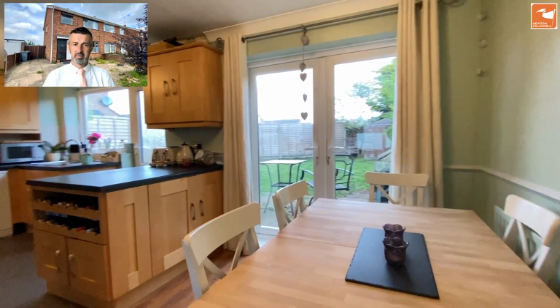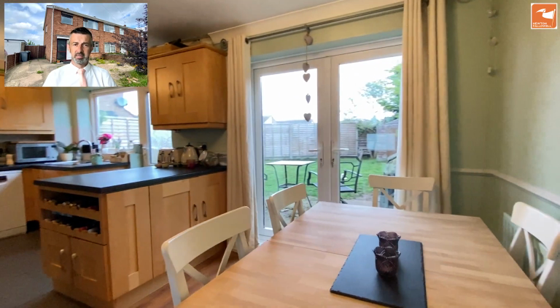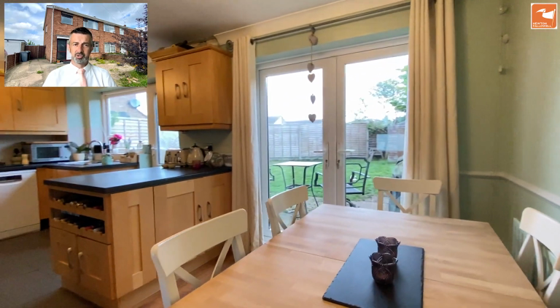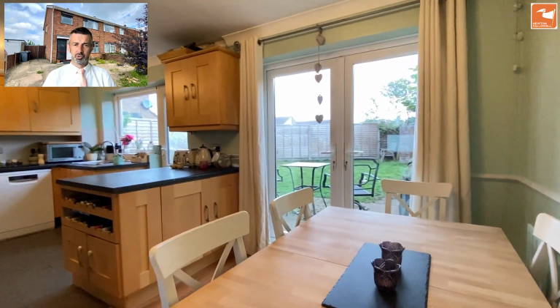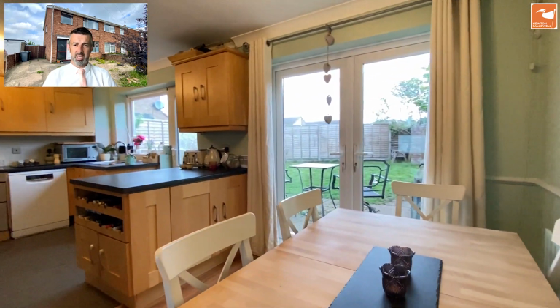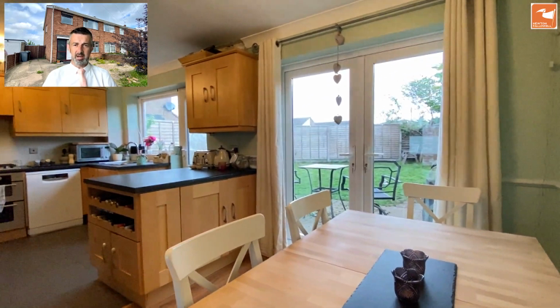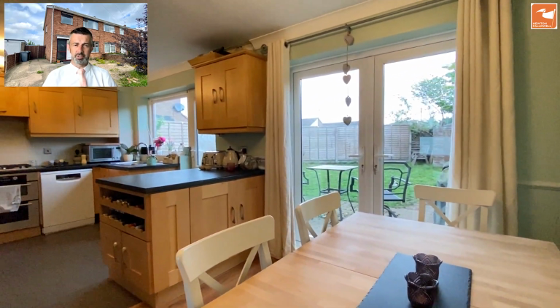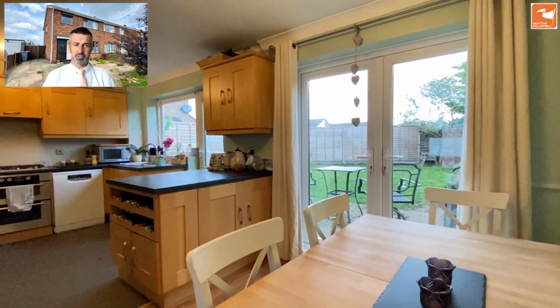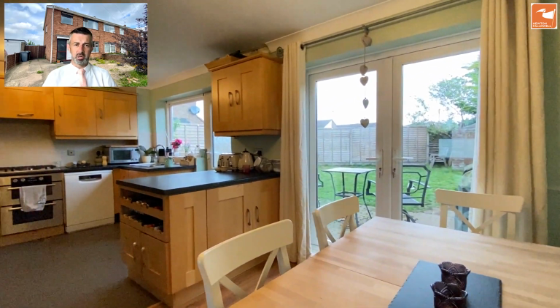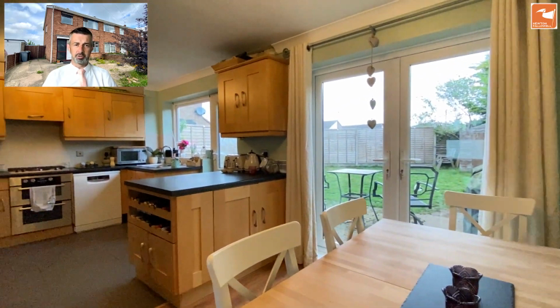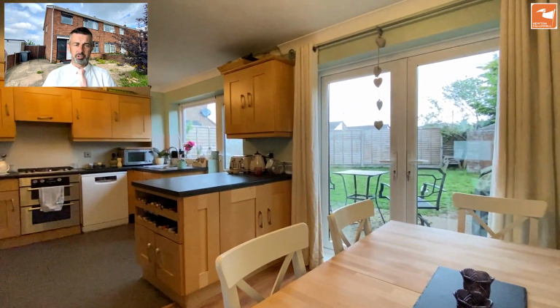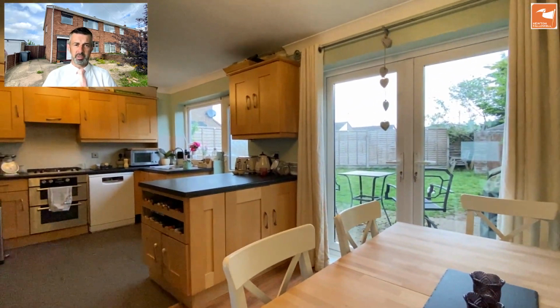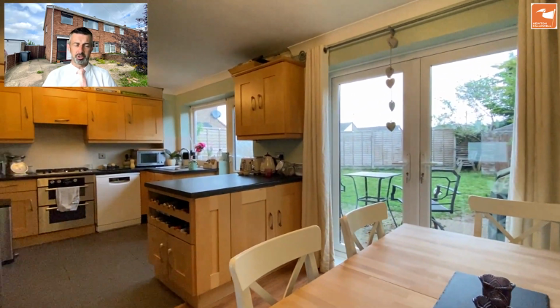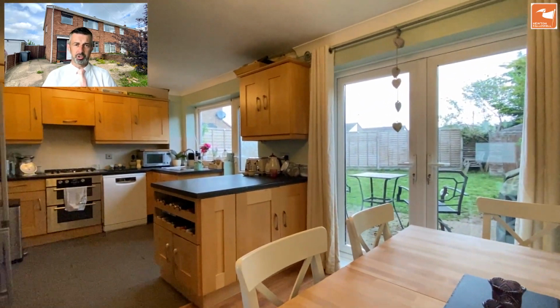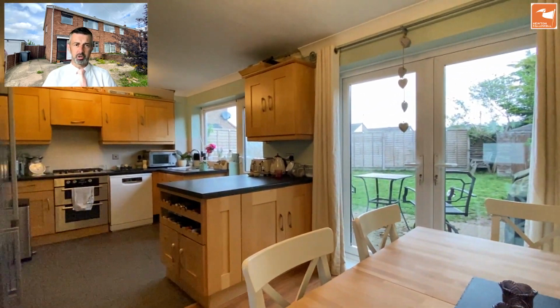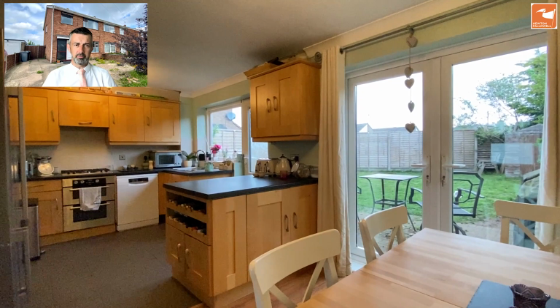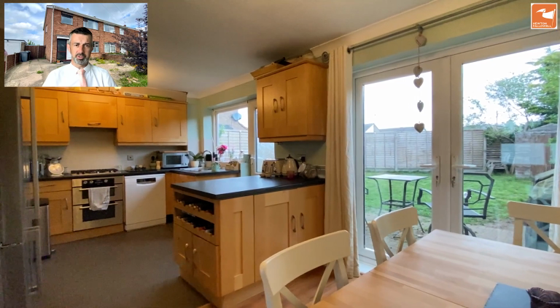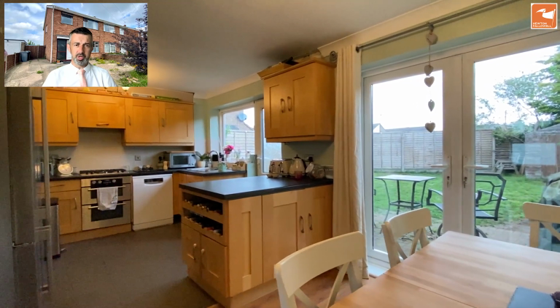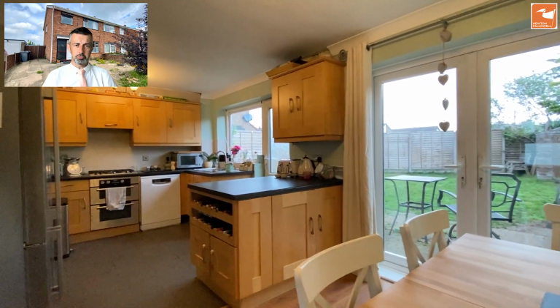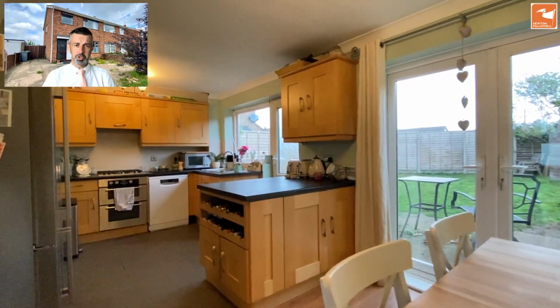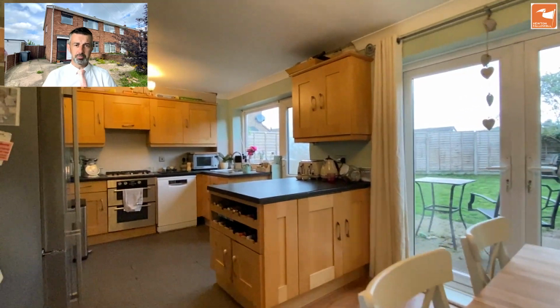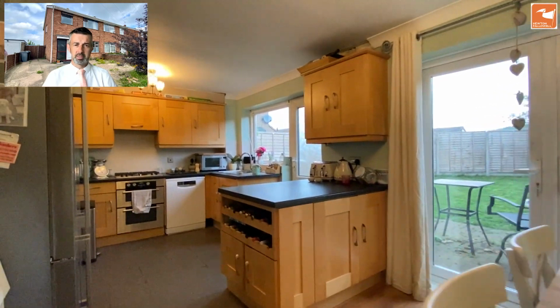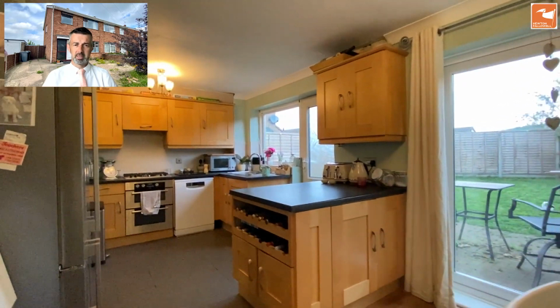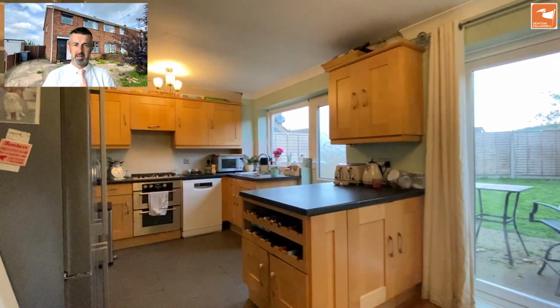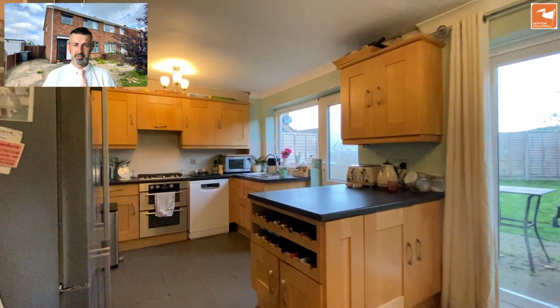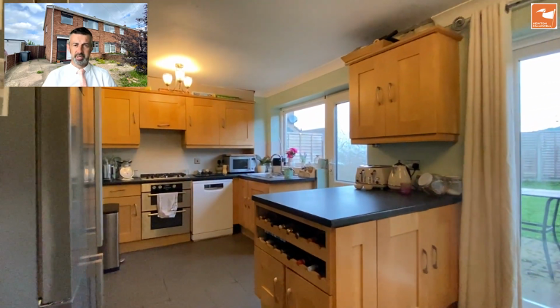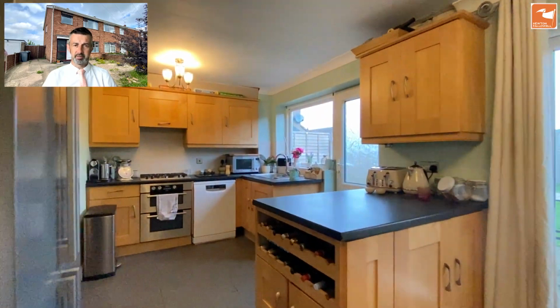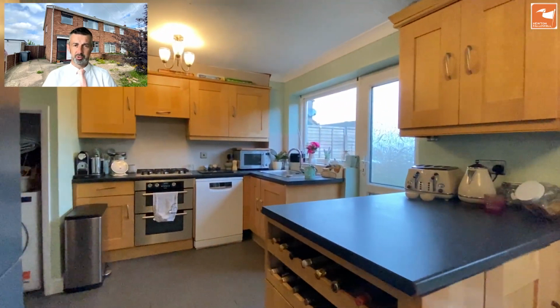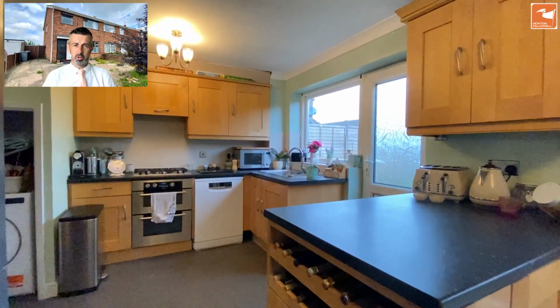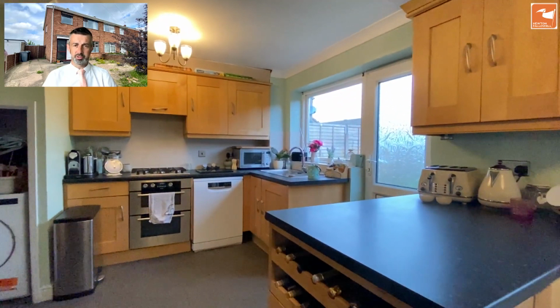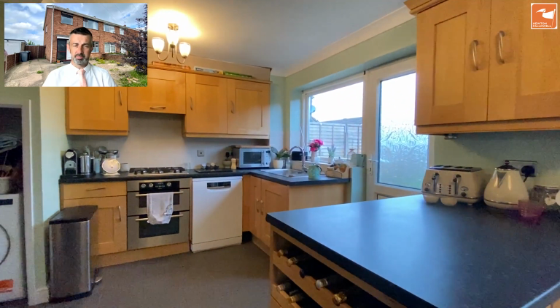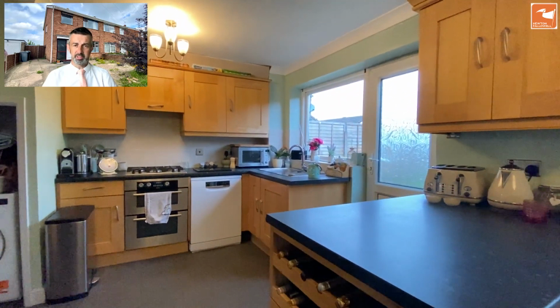Behind me is a kitchen diner, running the full width of the property with doors out to the garden. It used to be a separate kitchen and dining room but has been opened up, giving you lots of space.